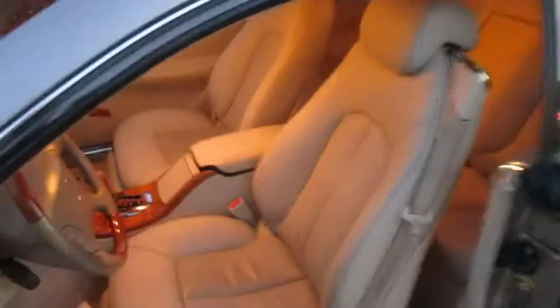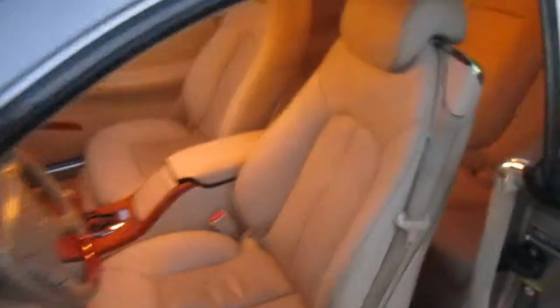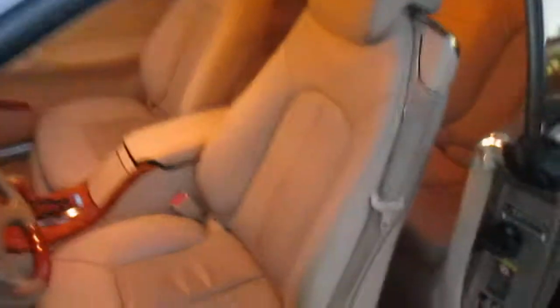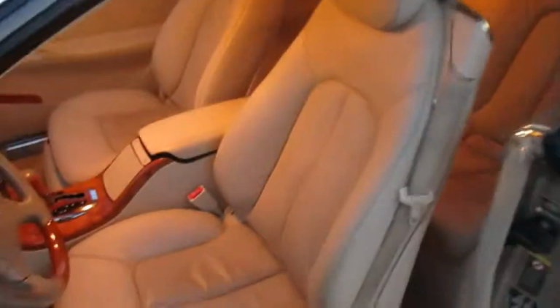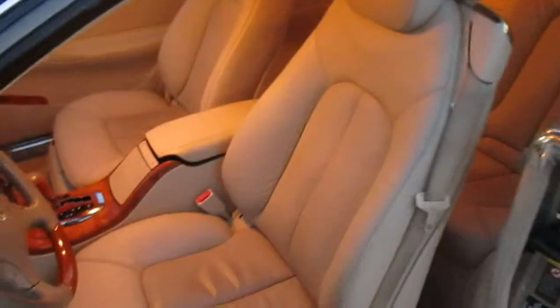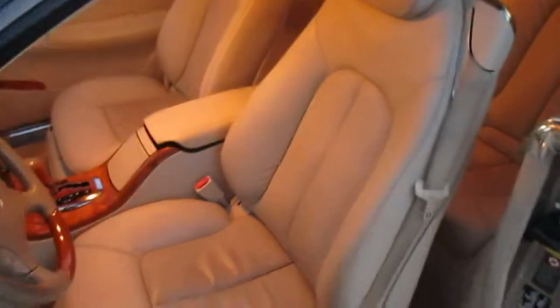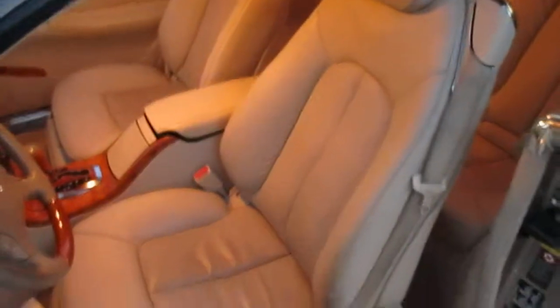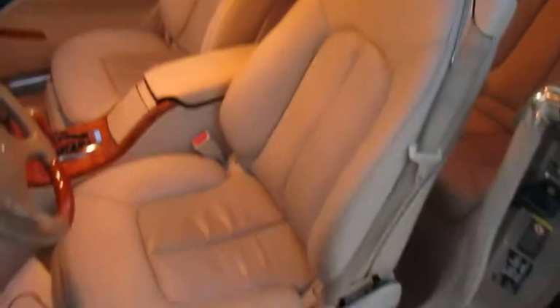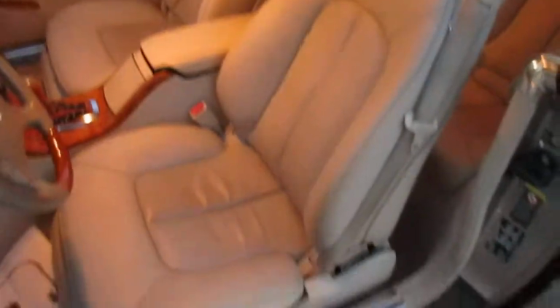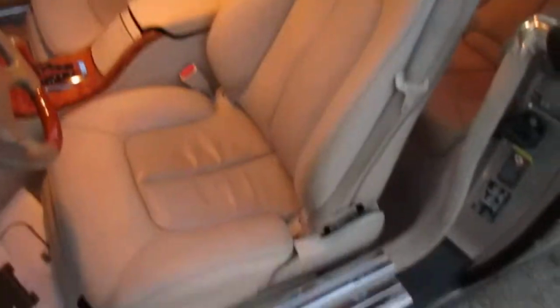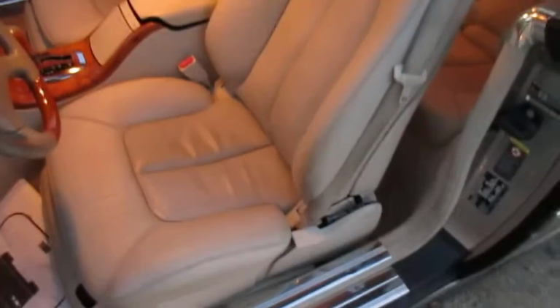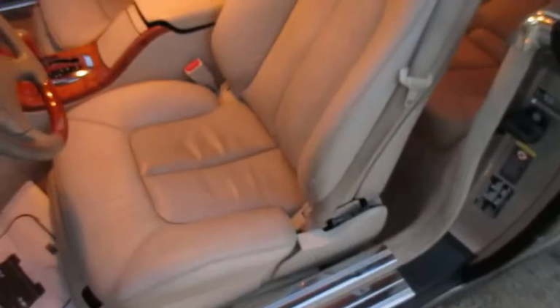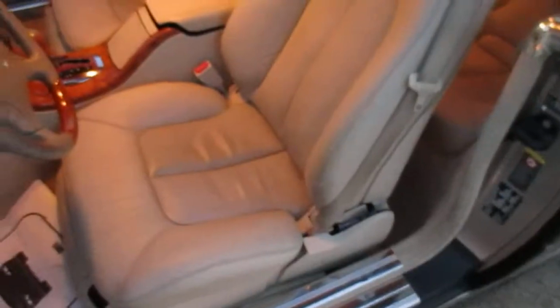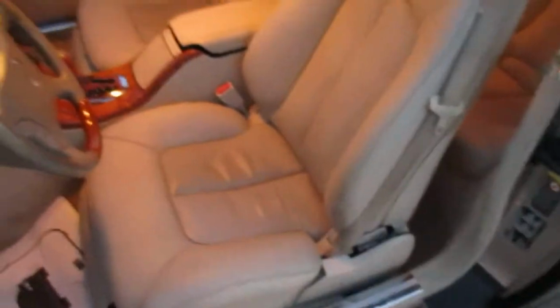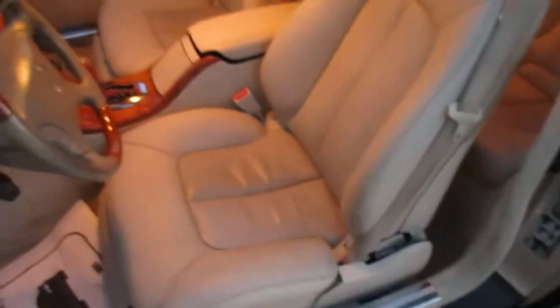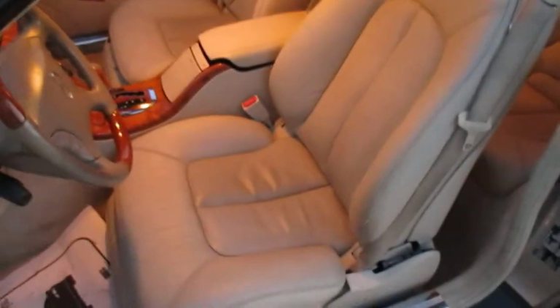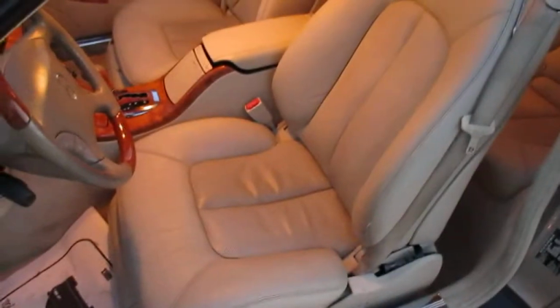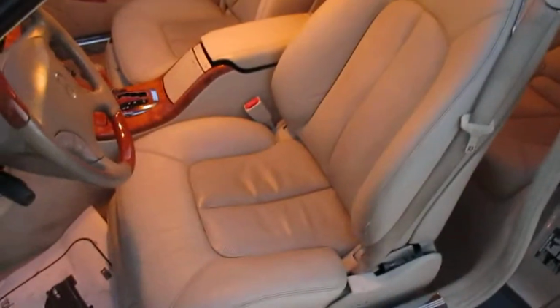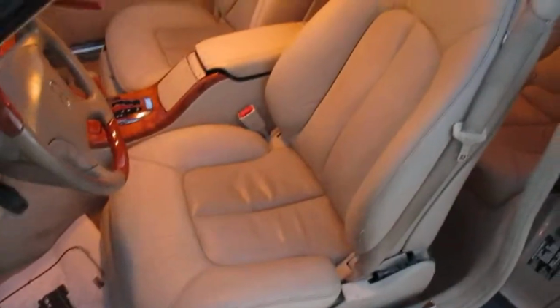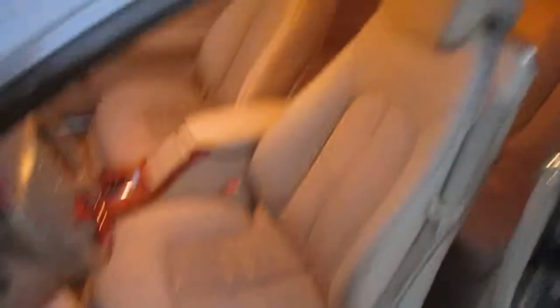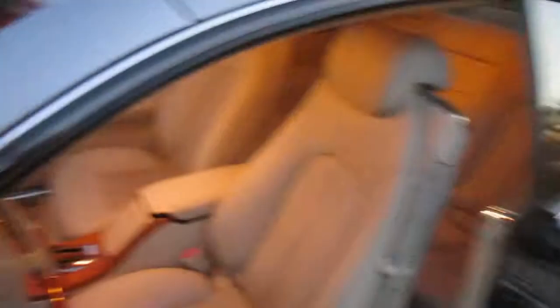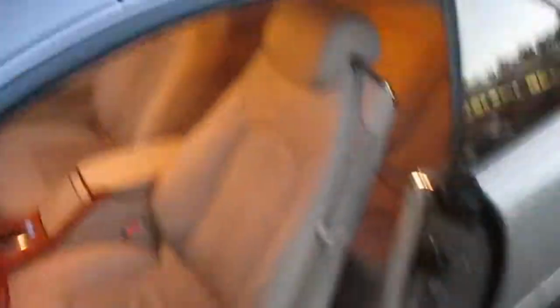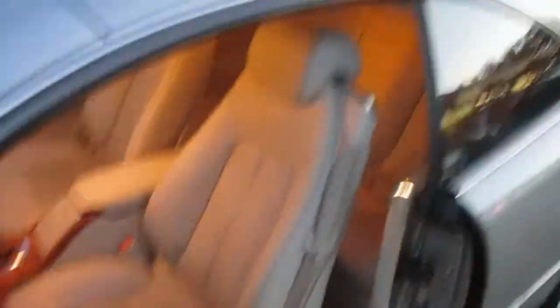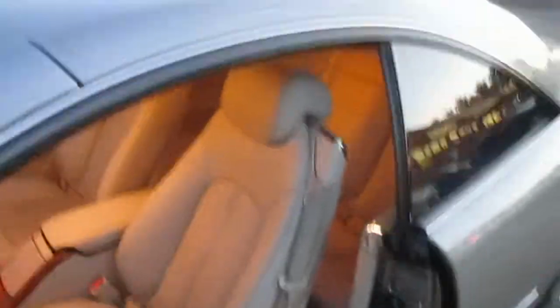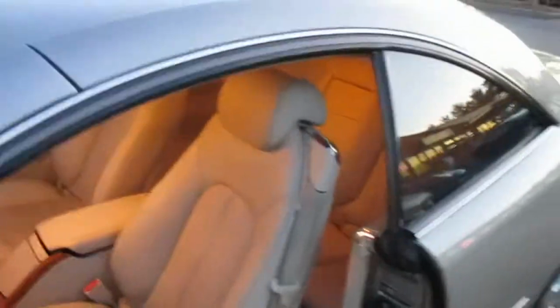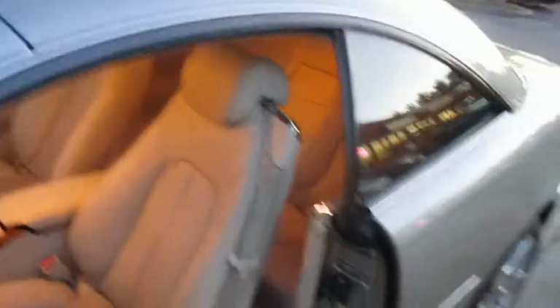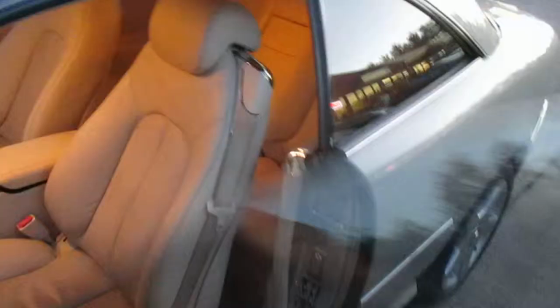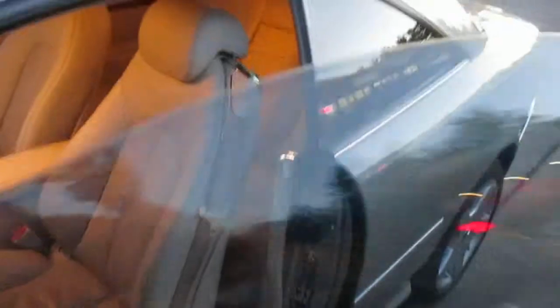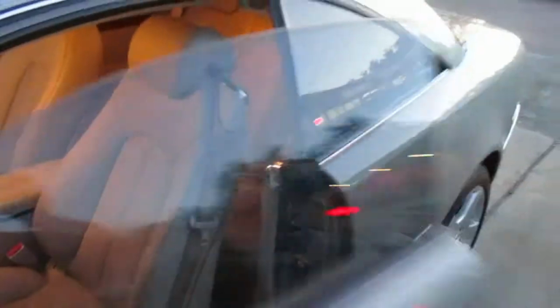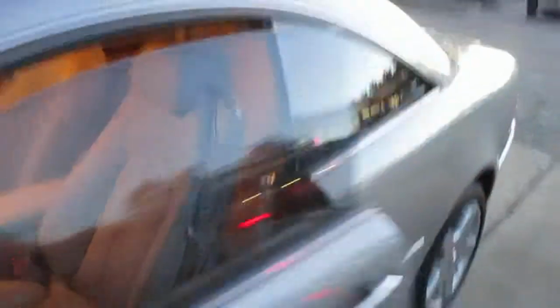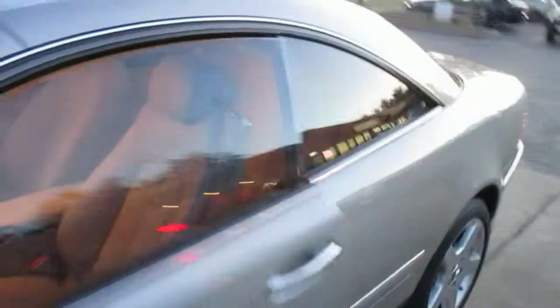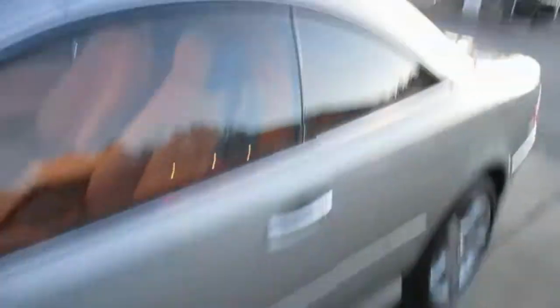Interior's in nice shape. All the accessories work properly.